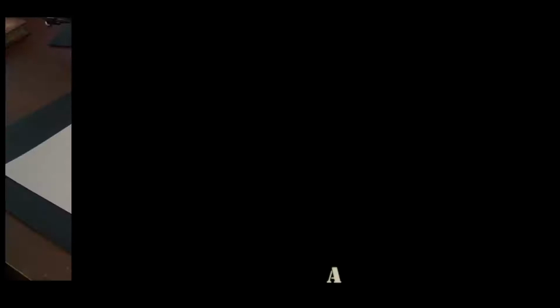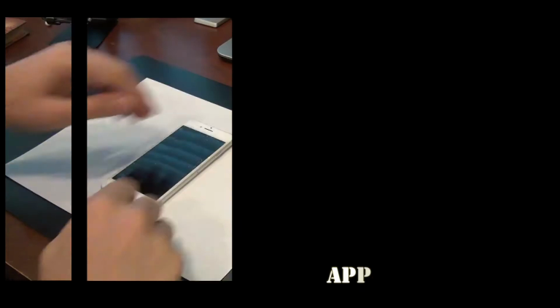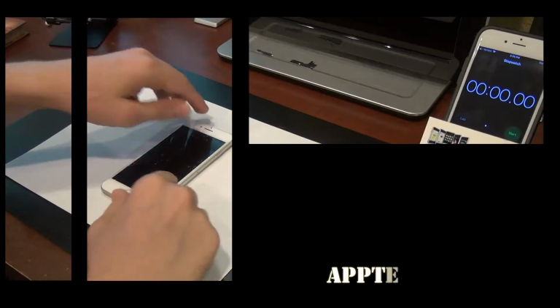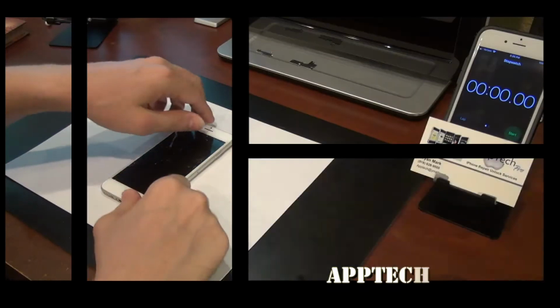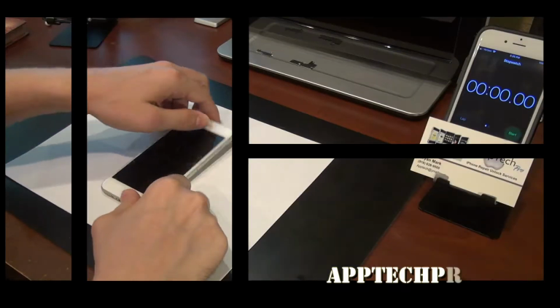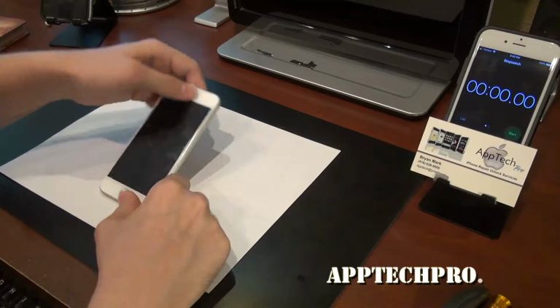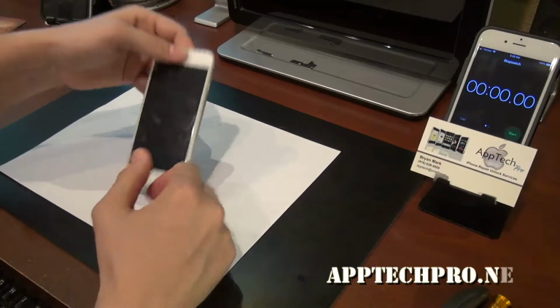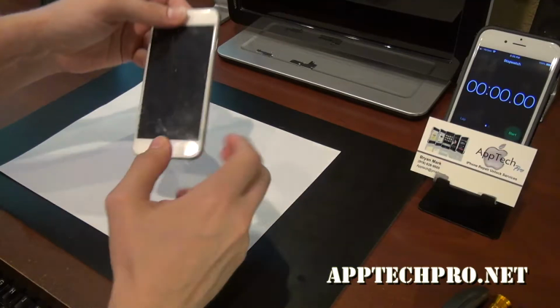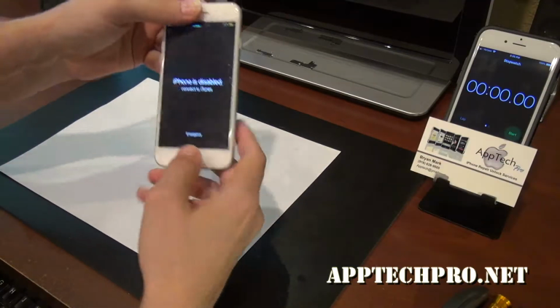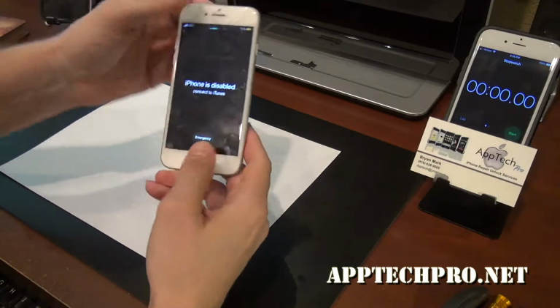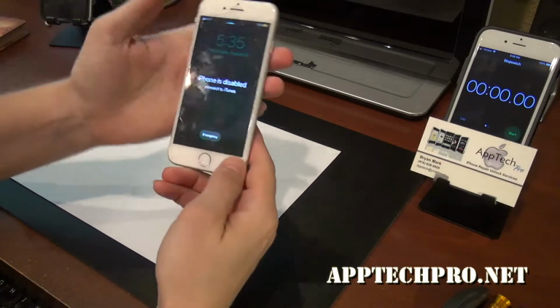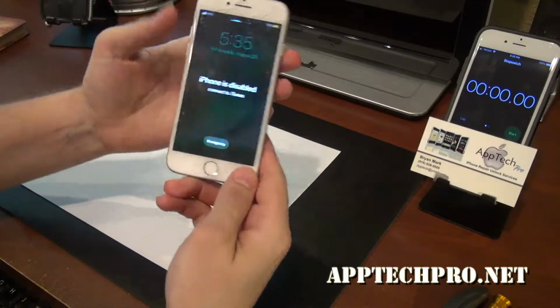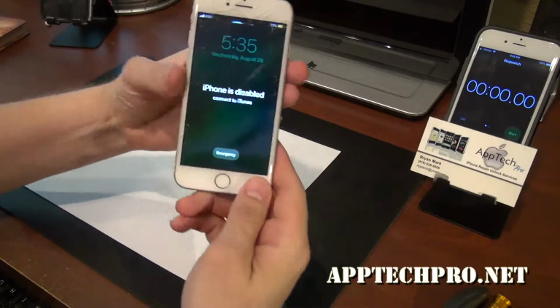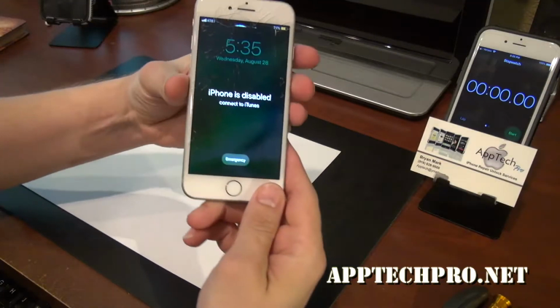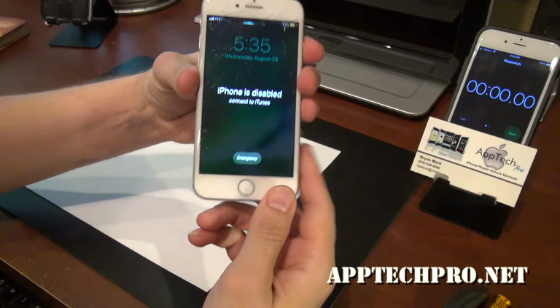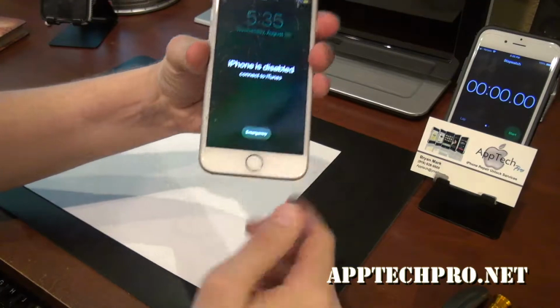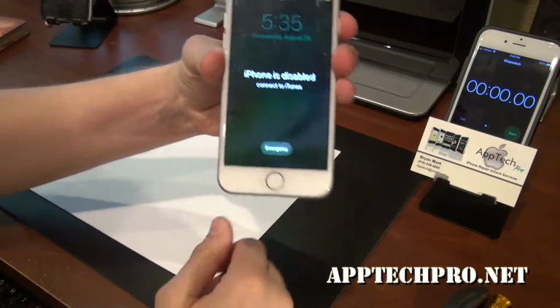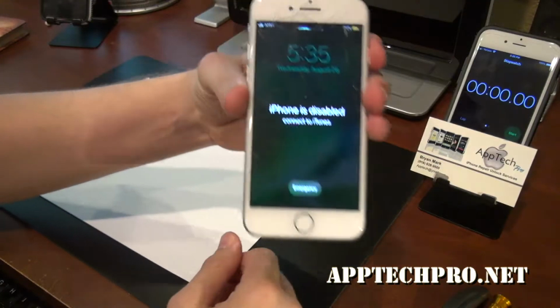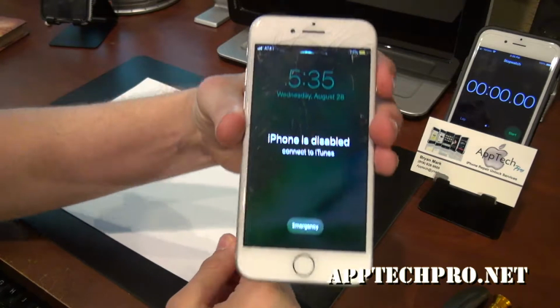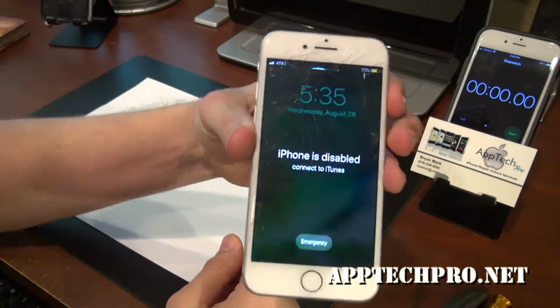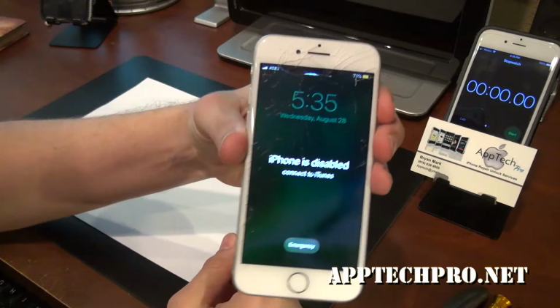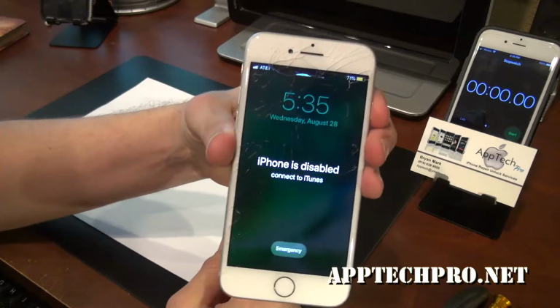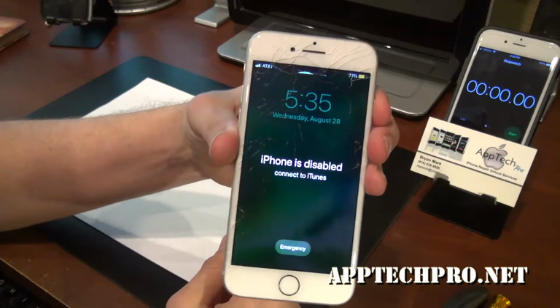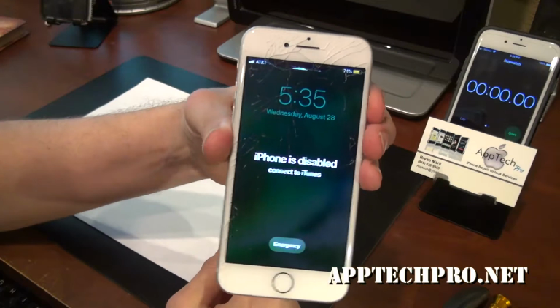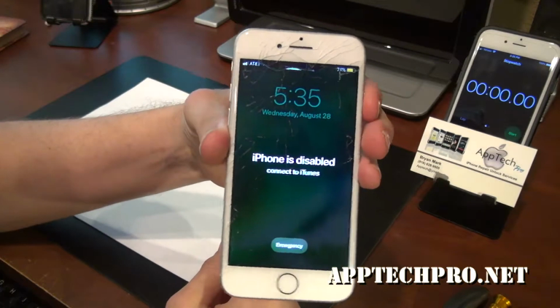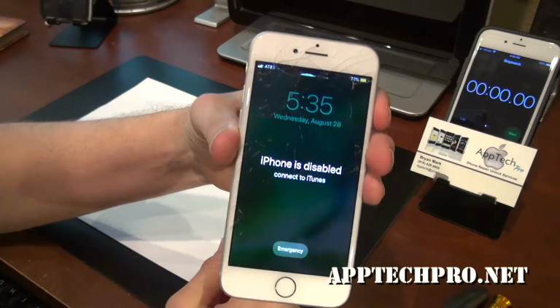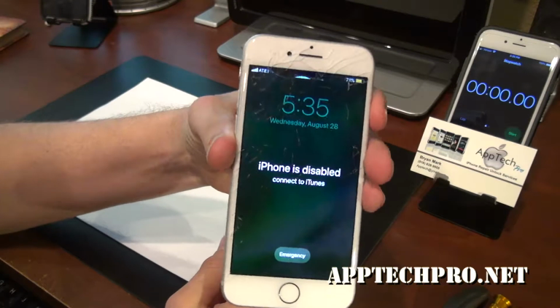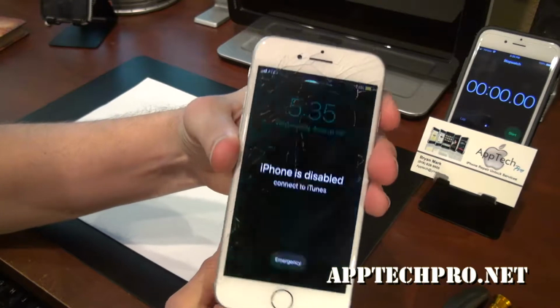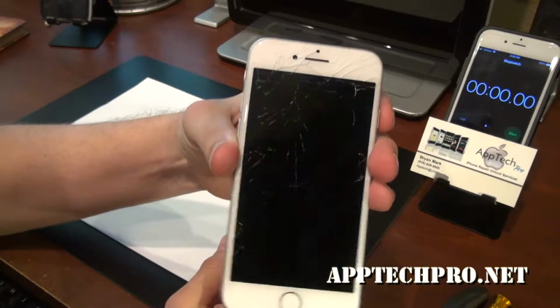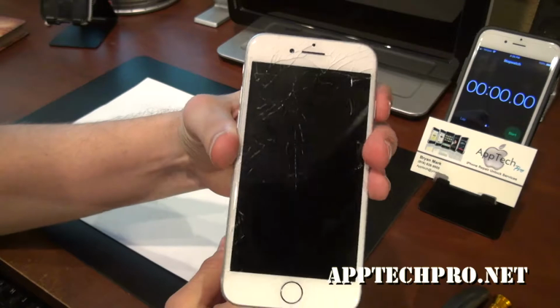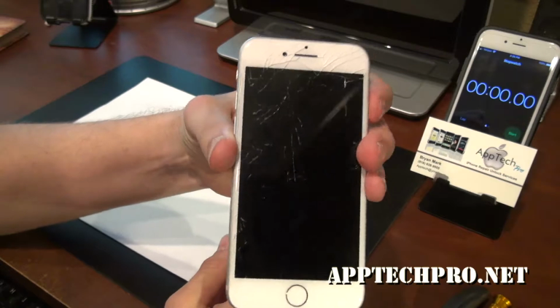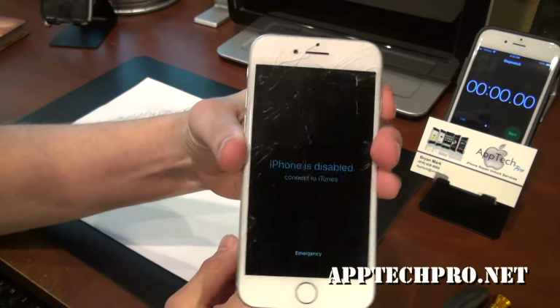Welcome everyone, this is Aptek Pro. Today I'm going to be doing an iPhone 7 with a cracked screen.